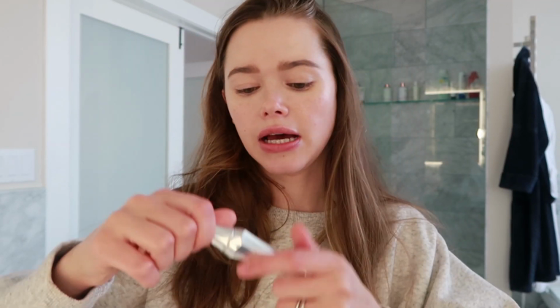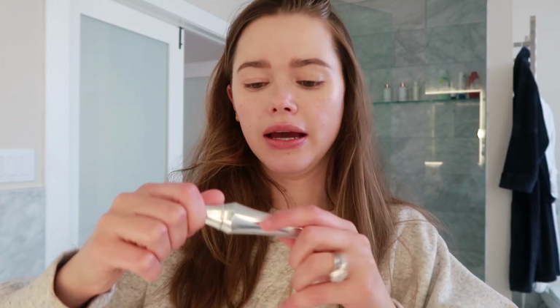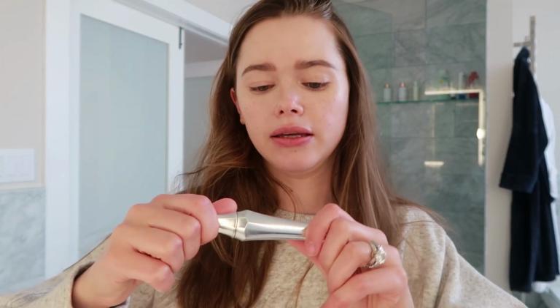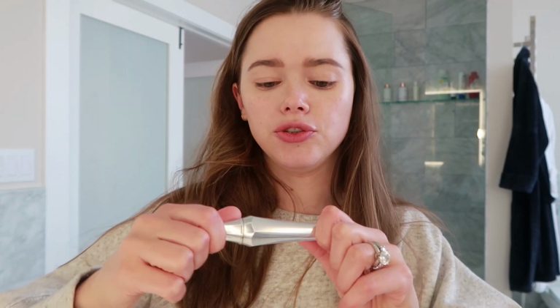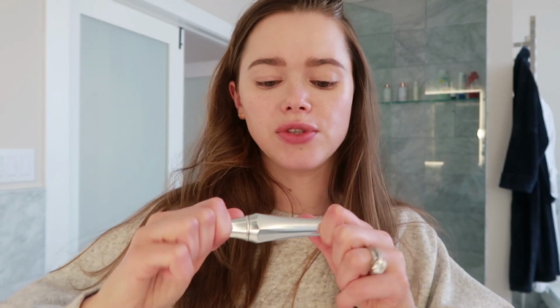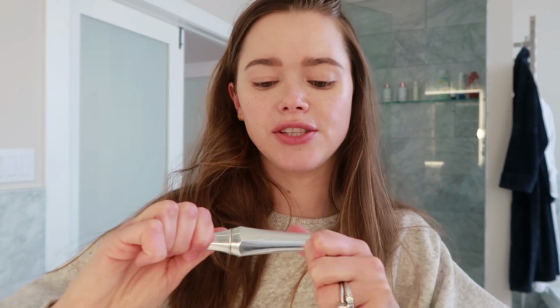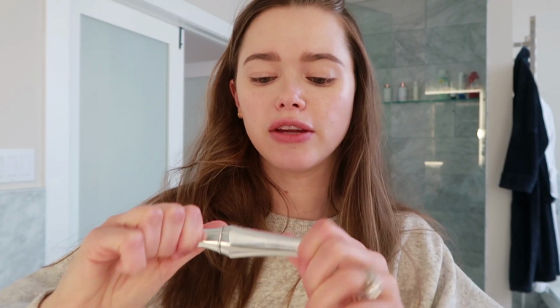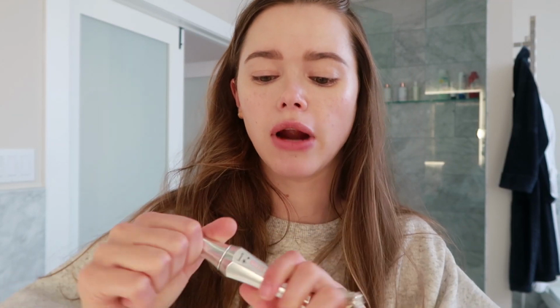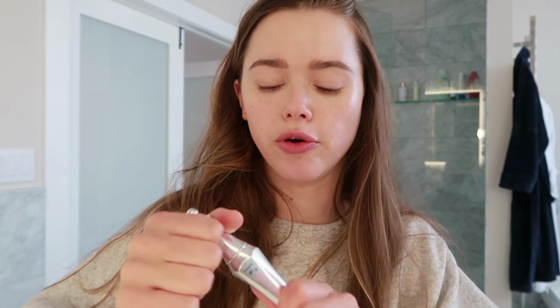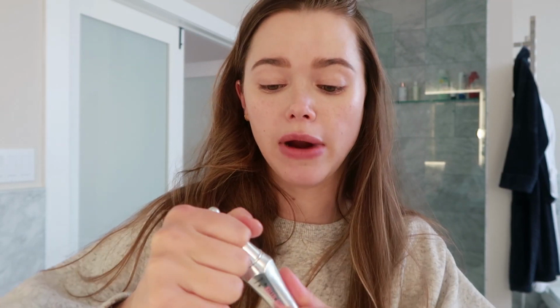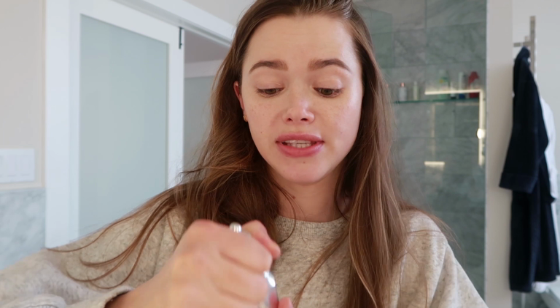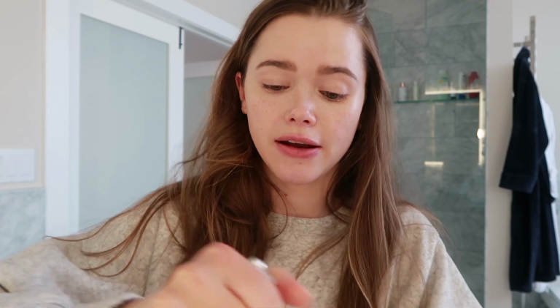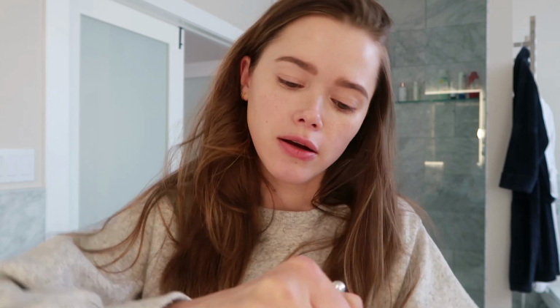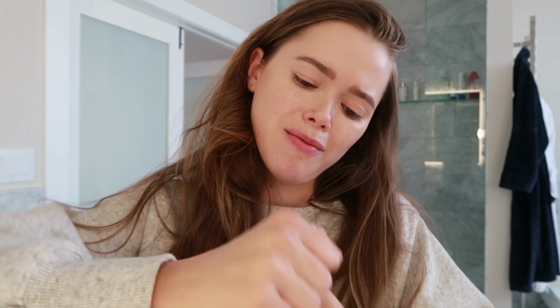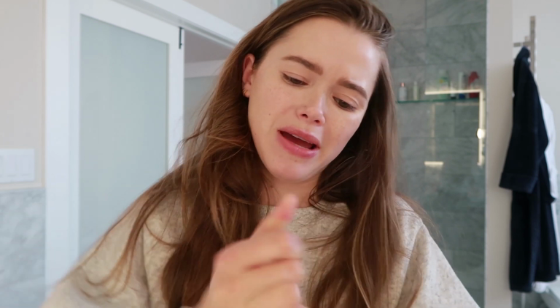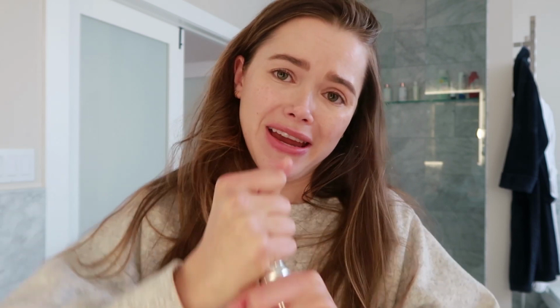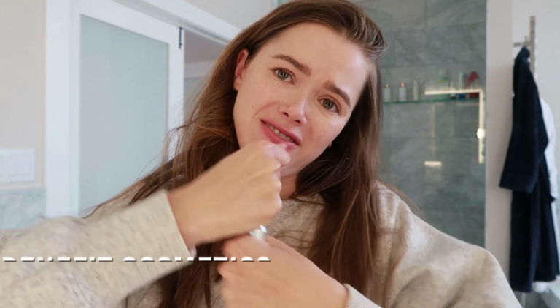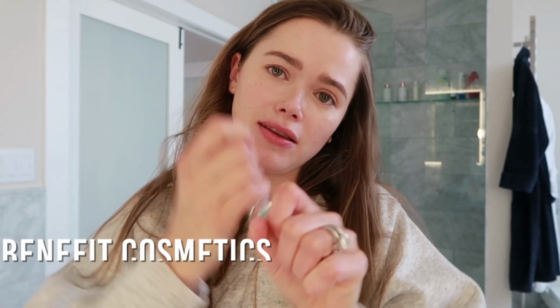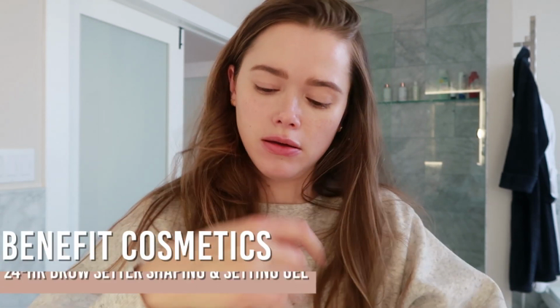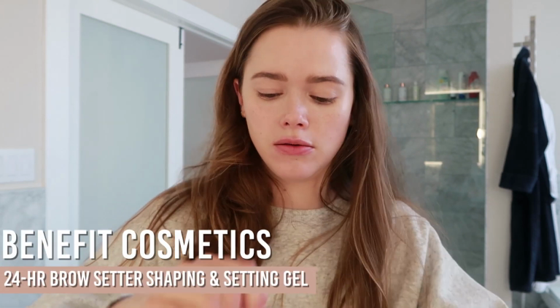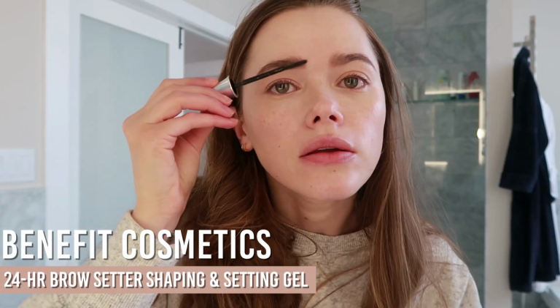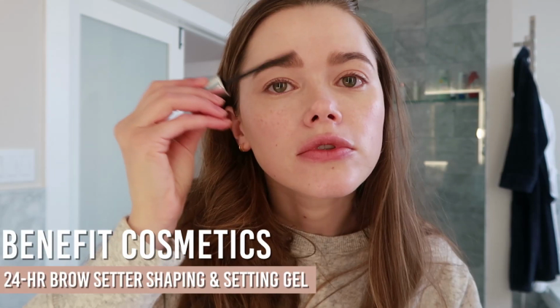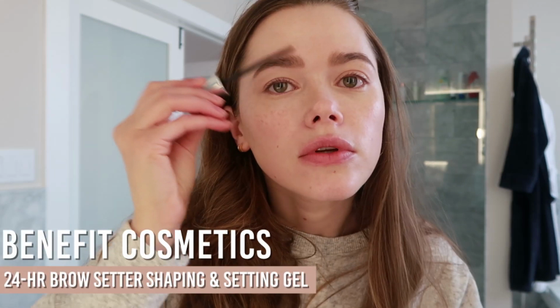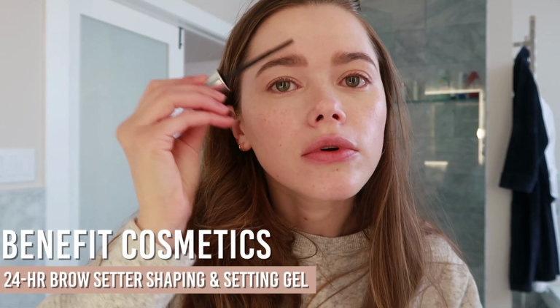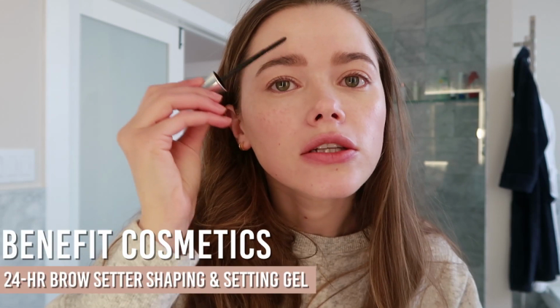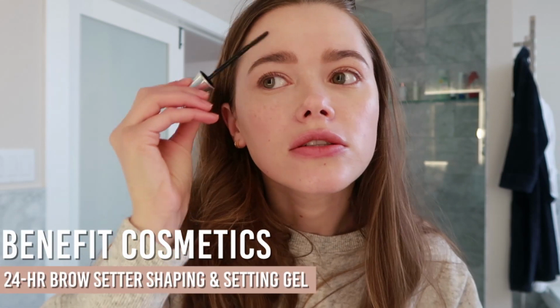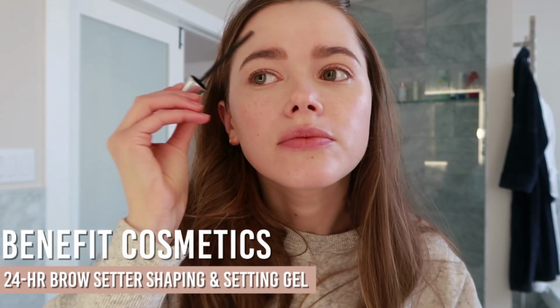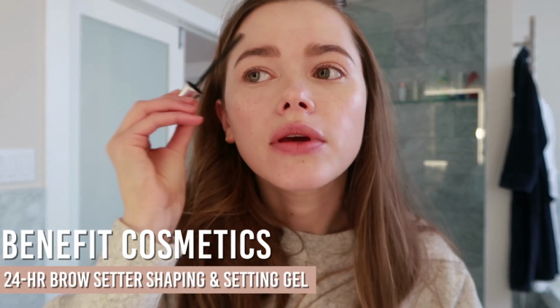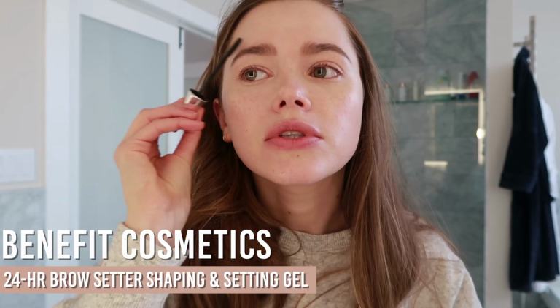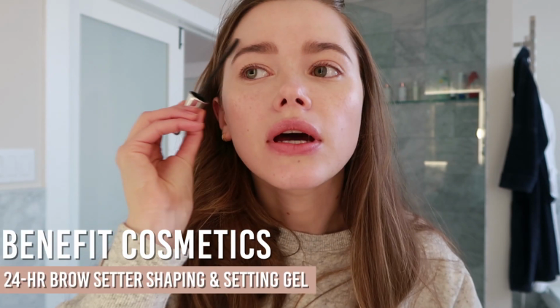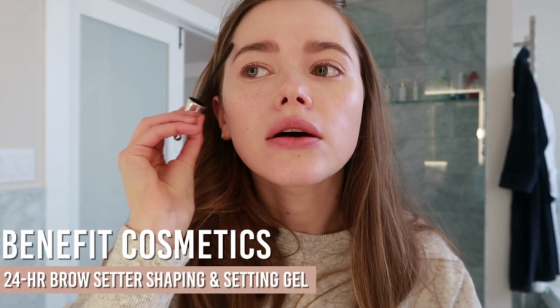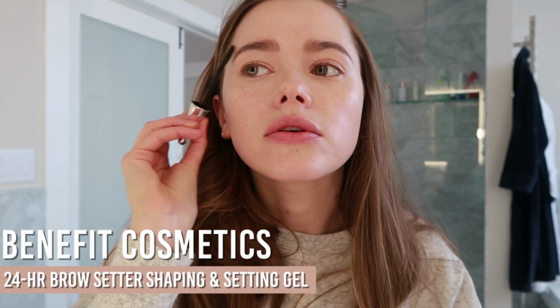Once I'm done with my eyebrows I use the Benefit 24-hour brow setter and just brush these babies out.